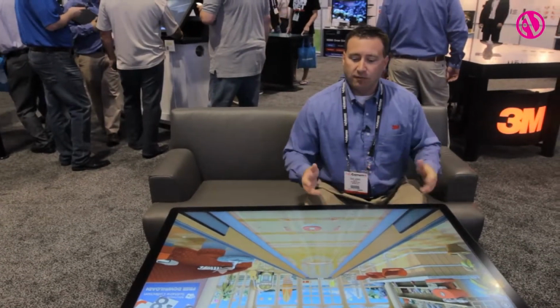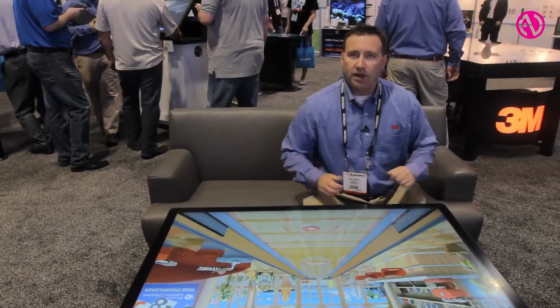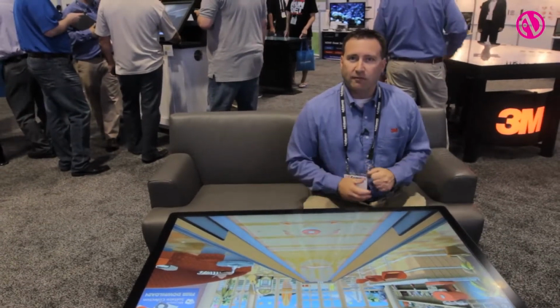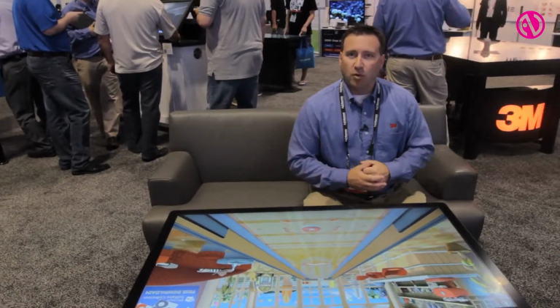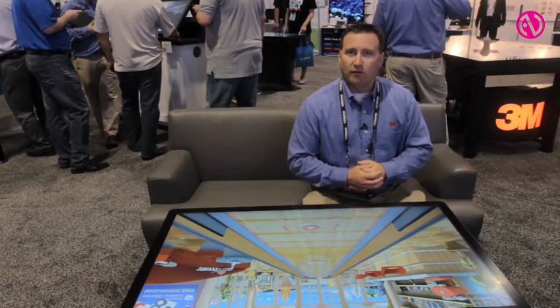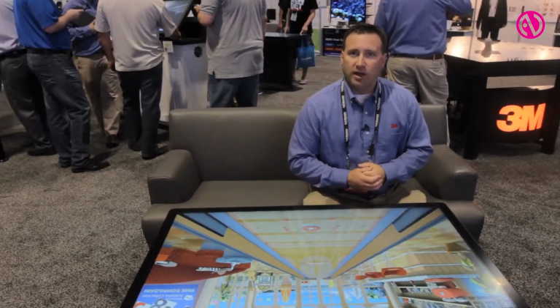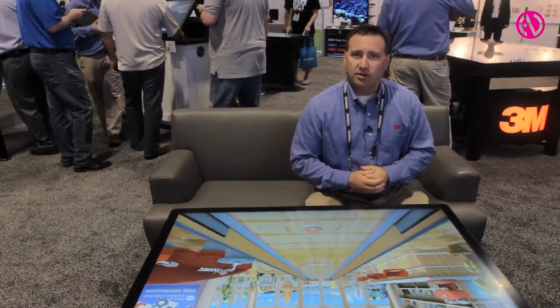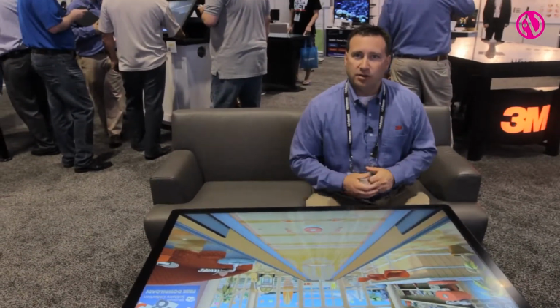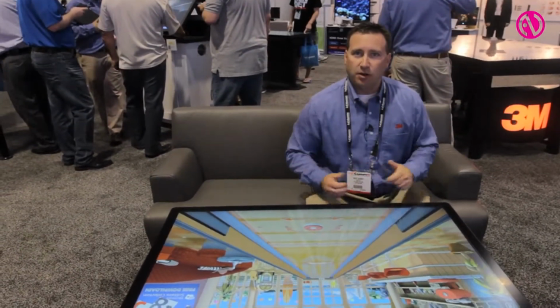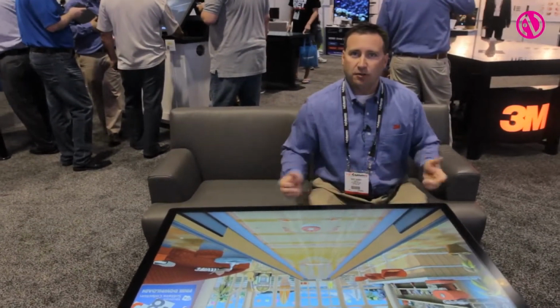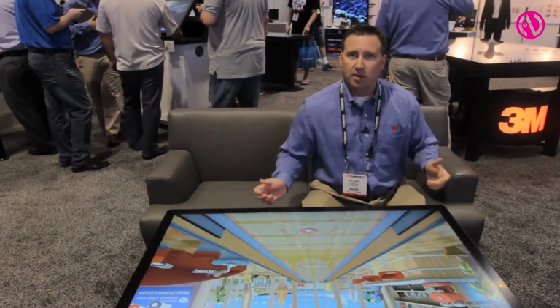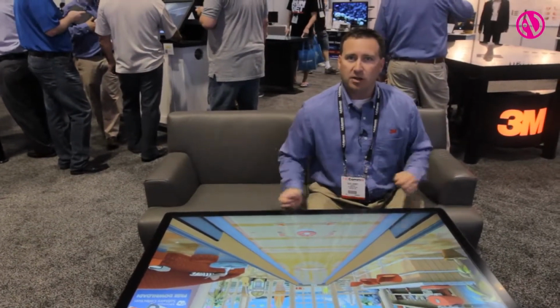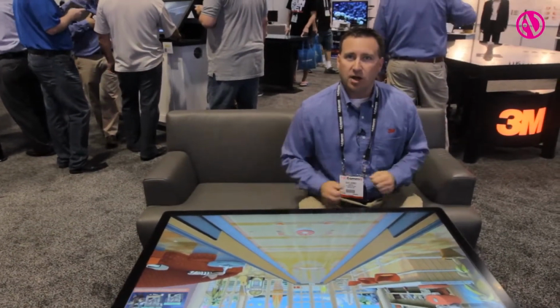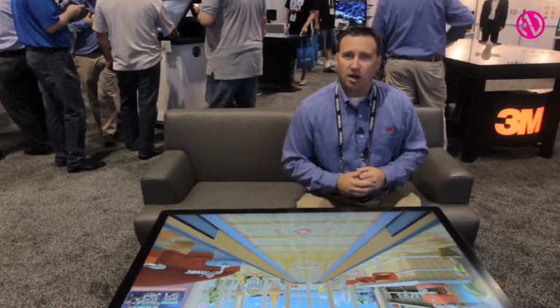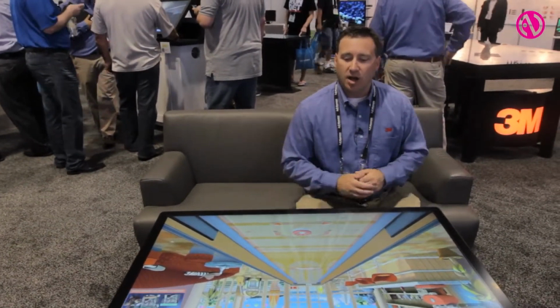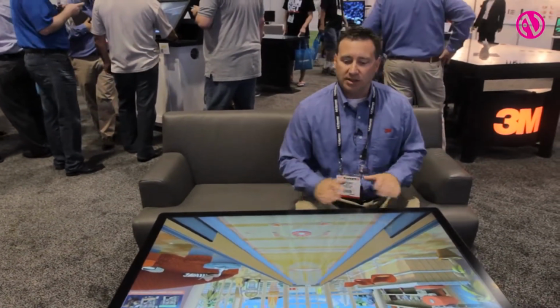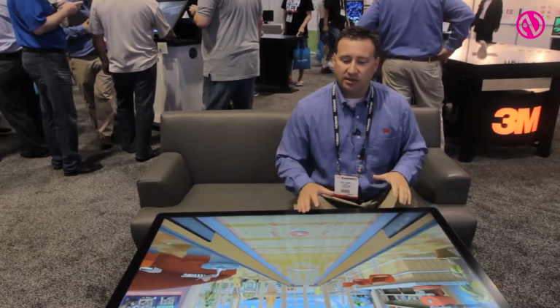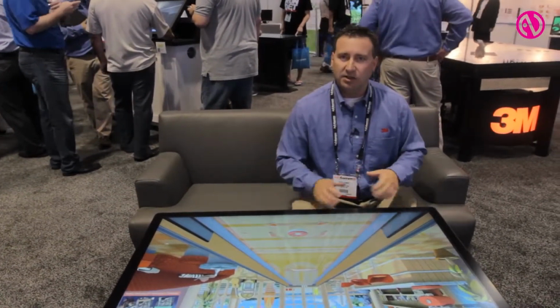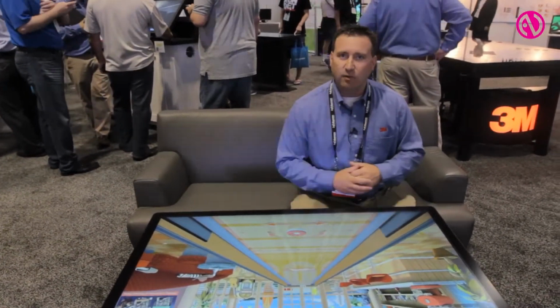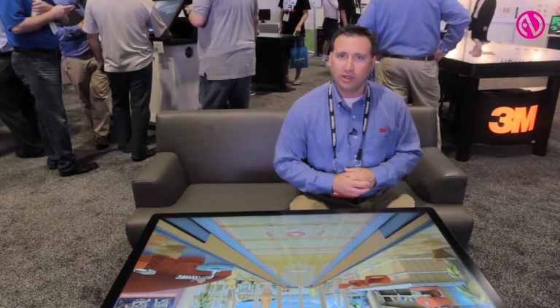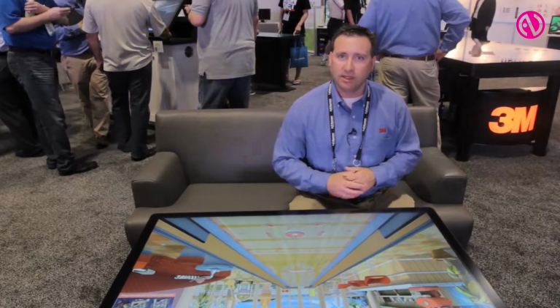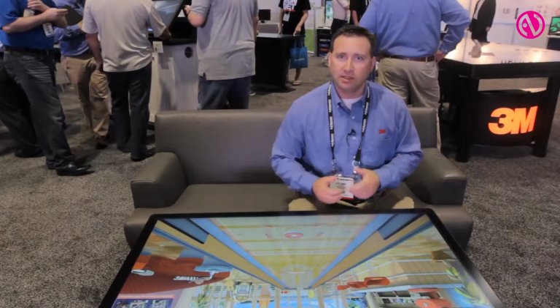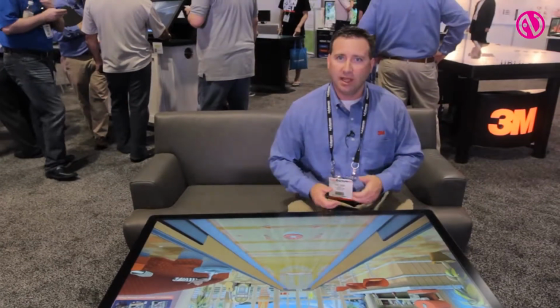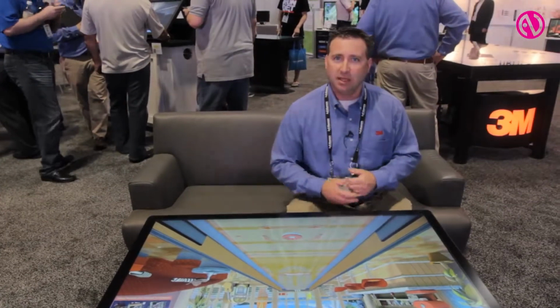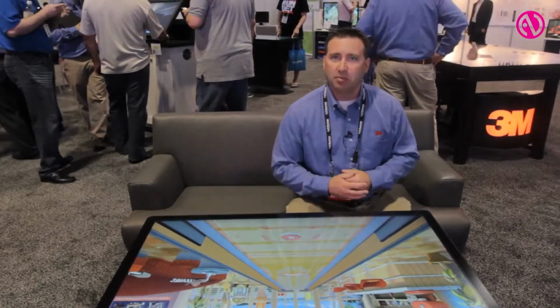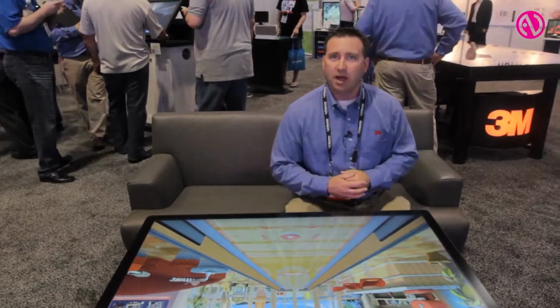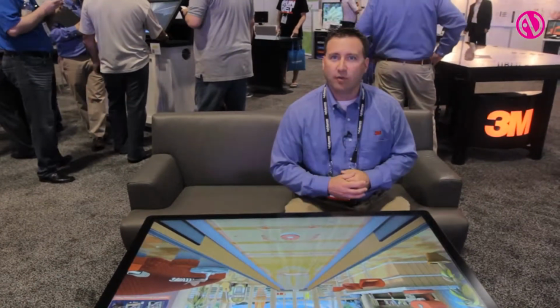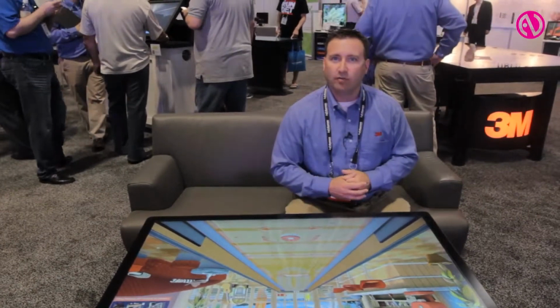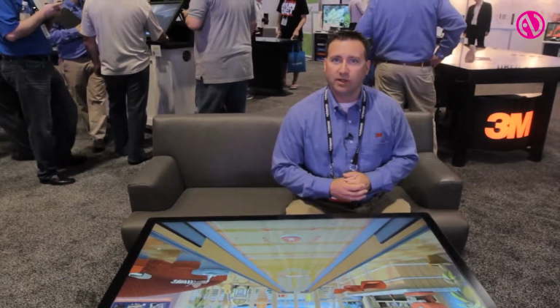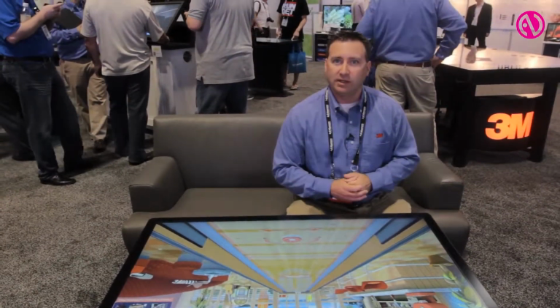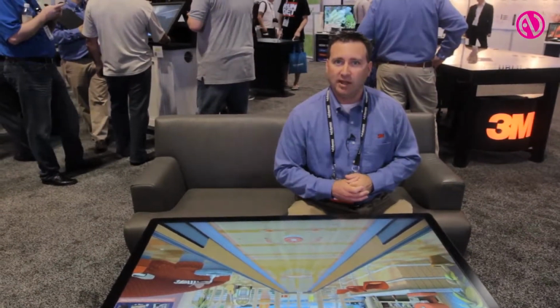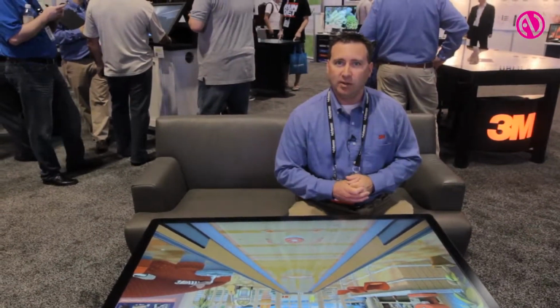So again, for more information you can go to 3mtouch.com and see the C46 and the Ideum Platform 46 table.